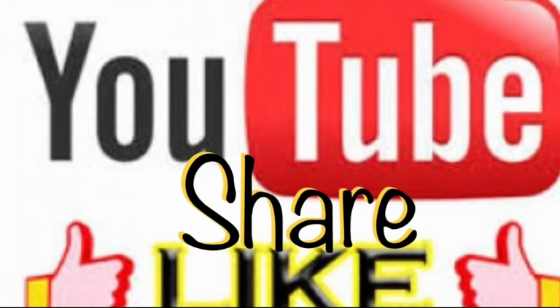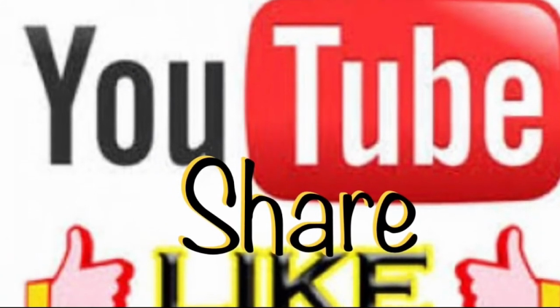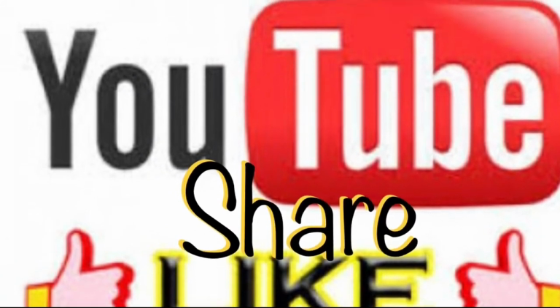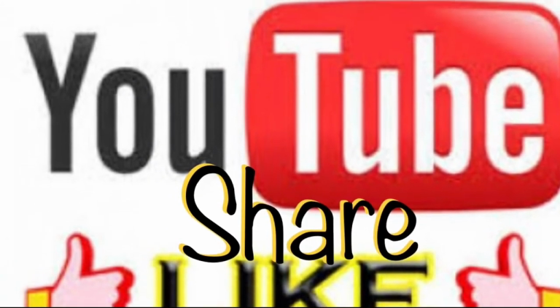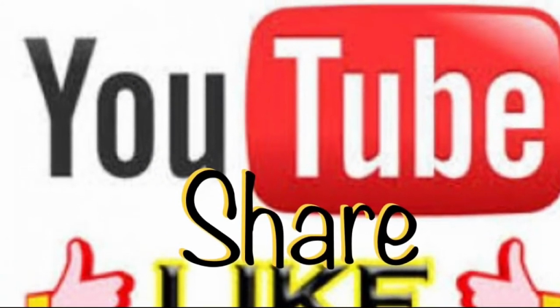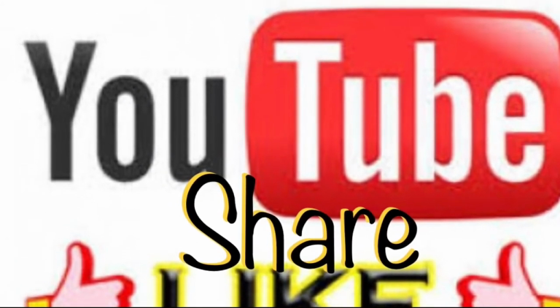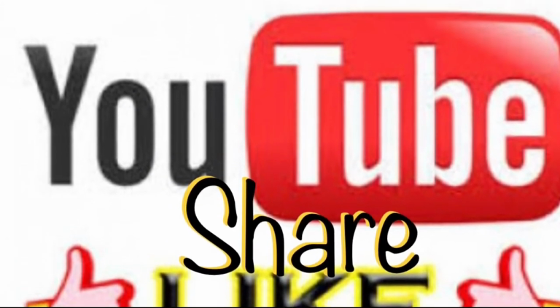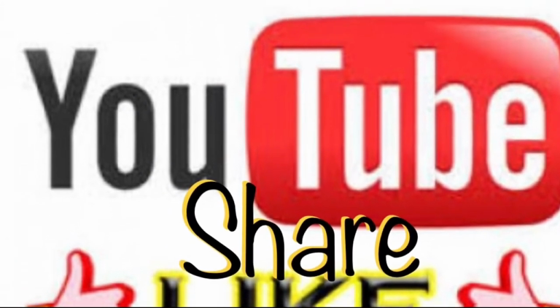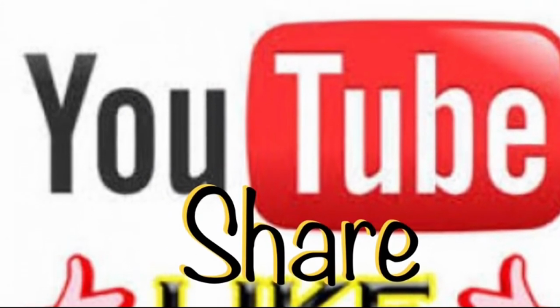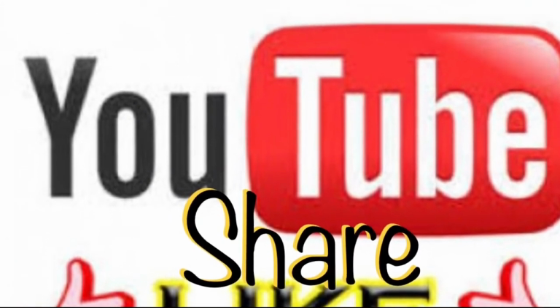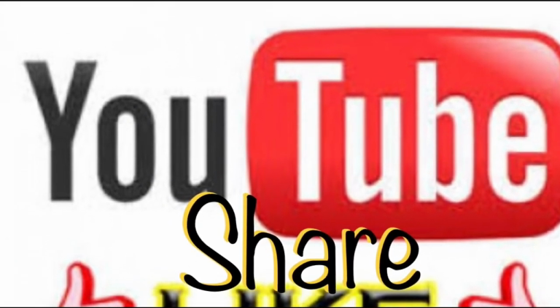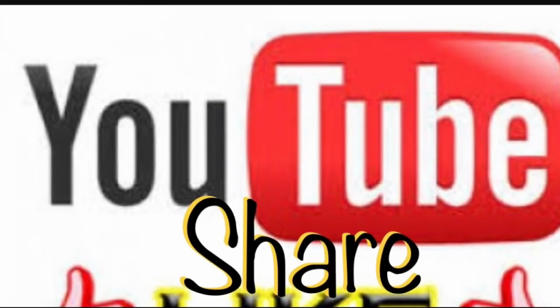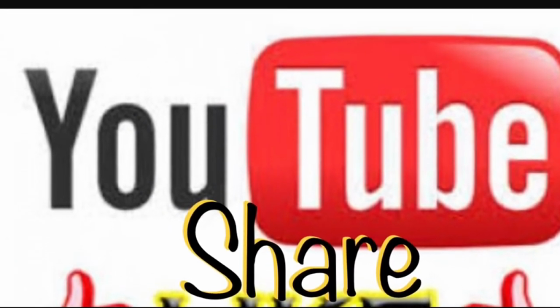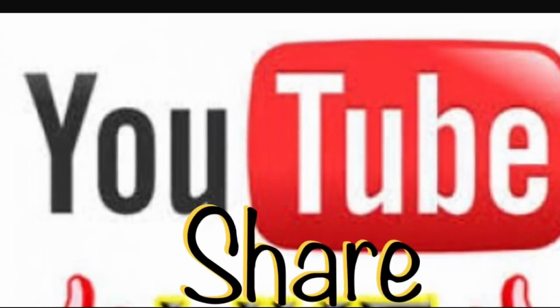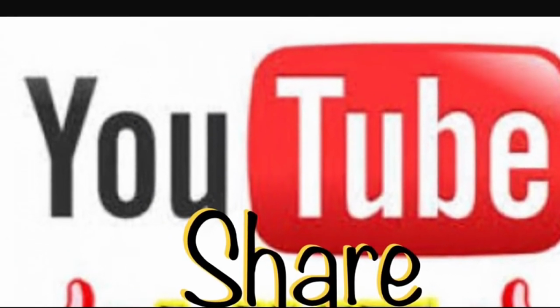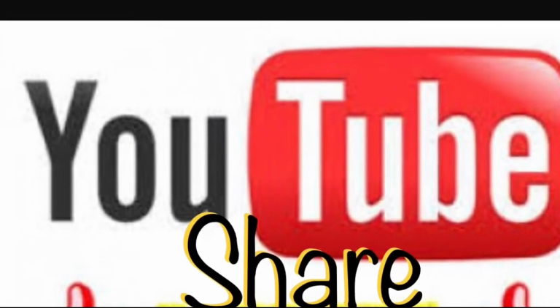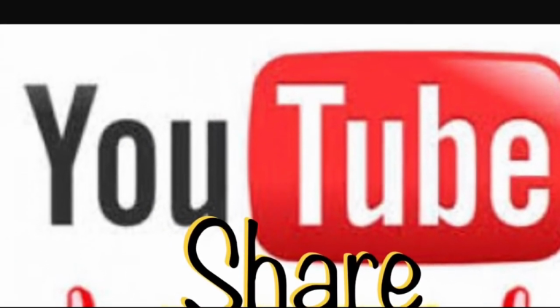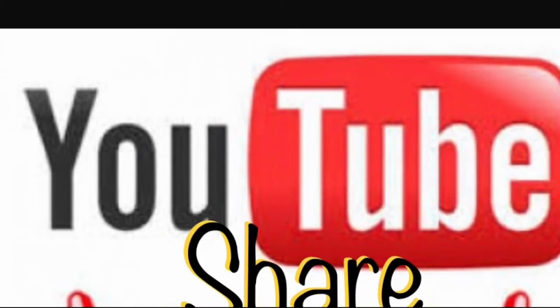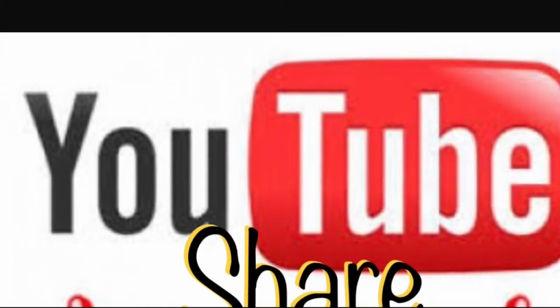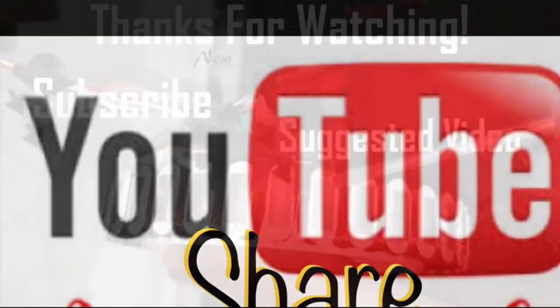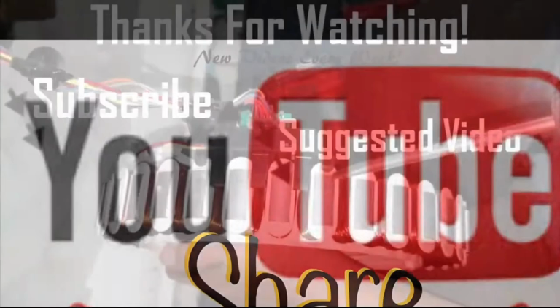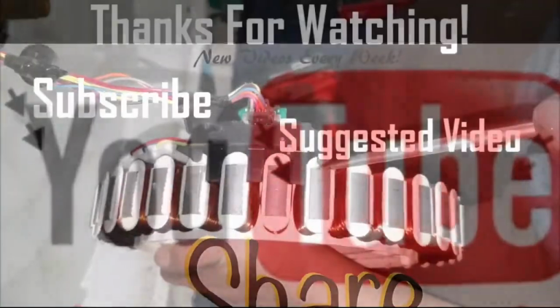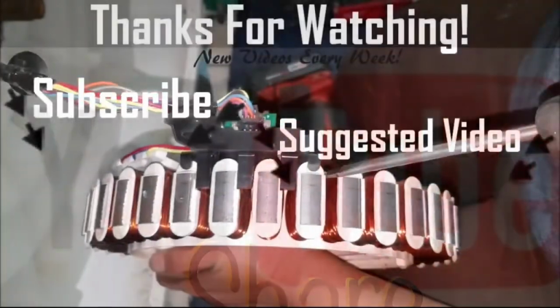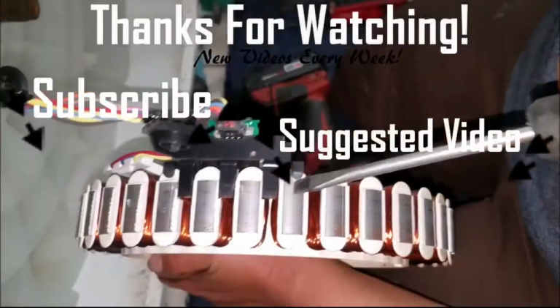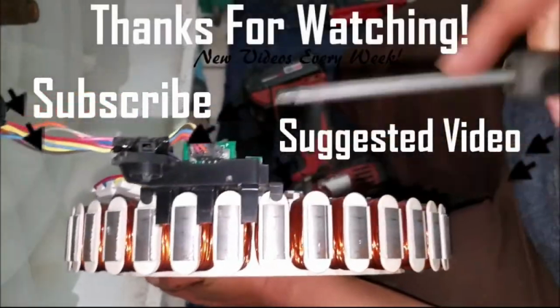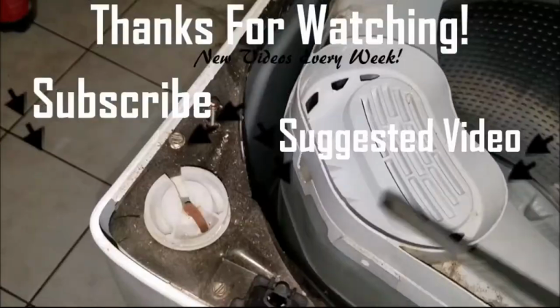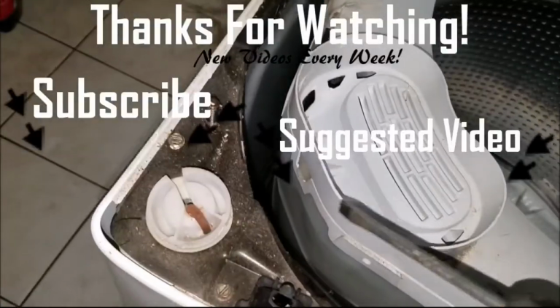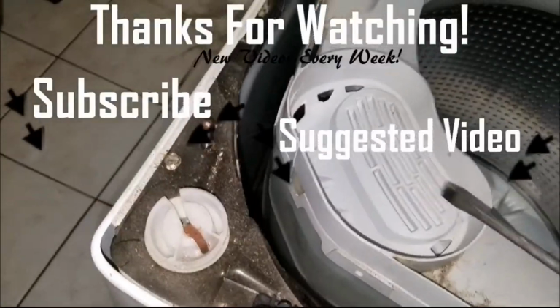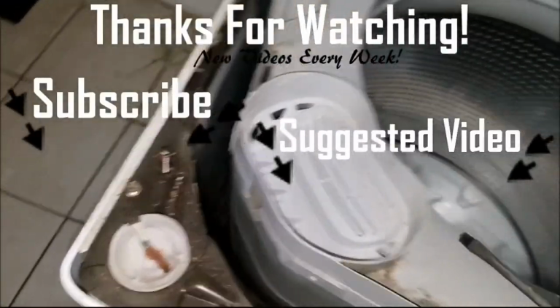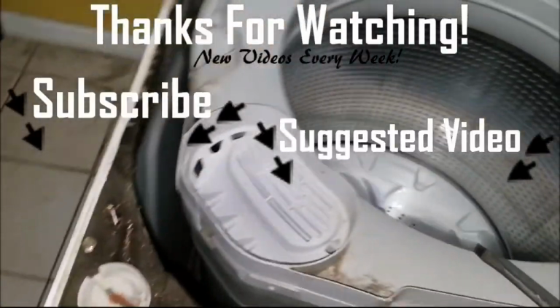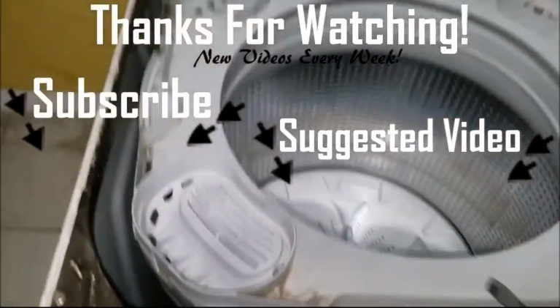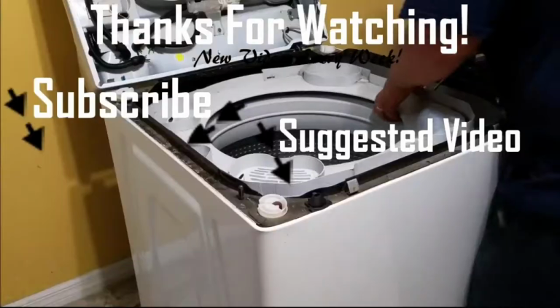Thanks for watching. If this video helped you in any way, please give us a thumbs up and subscribe to our channel for future videos. Thanks for watching.